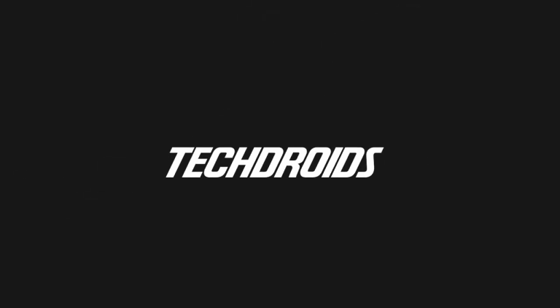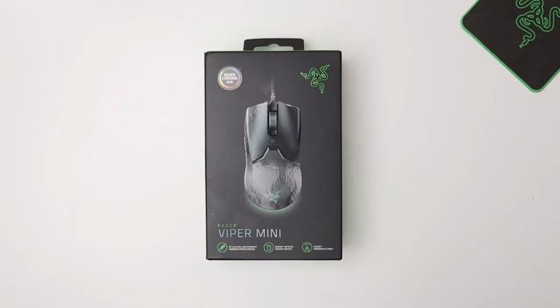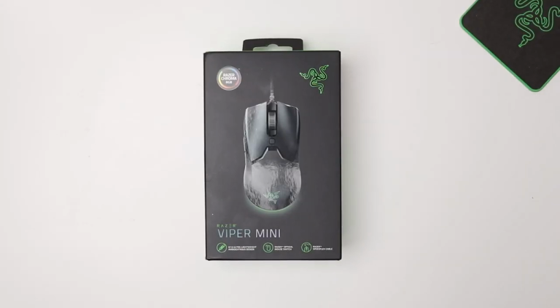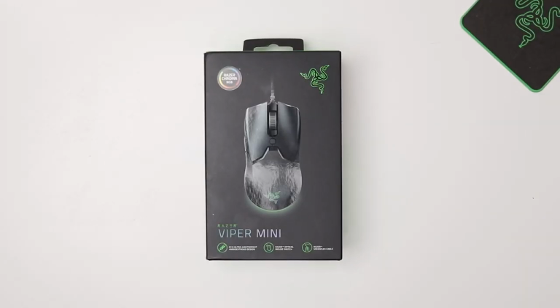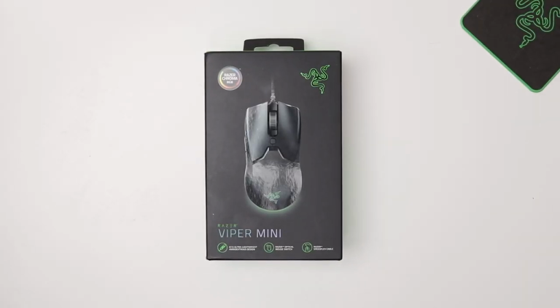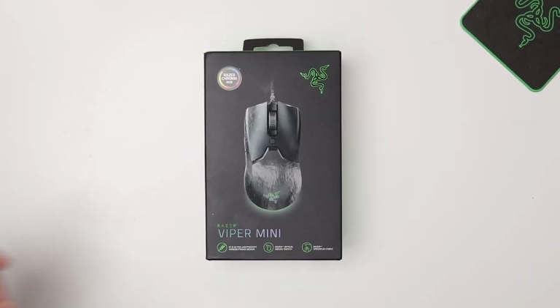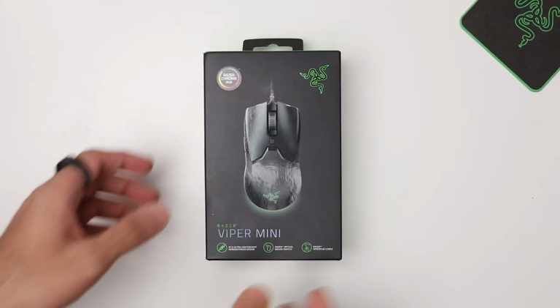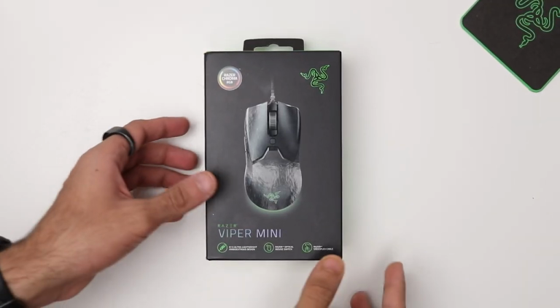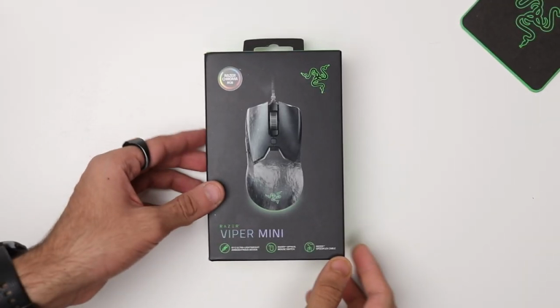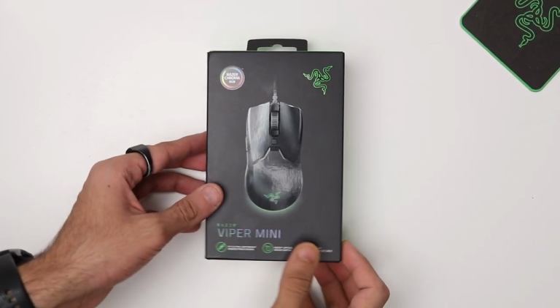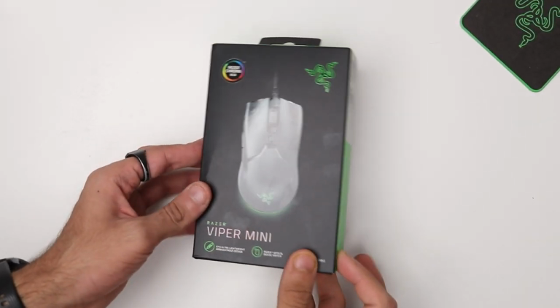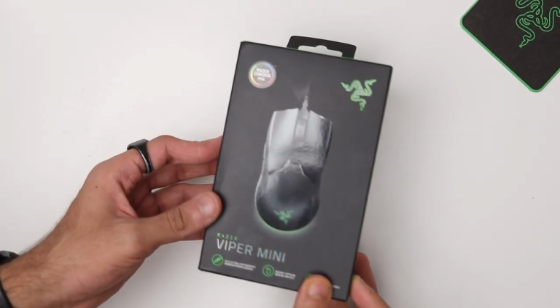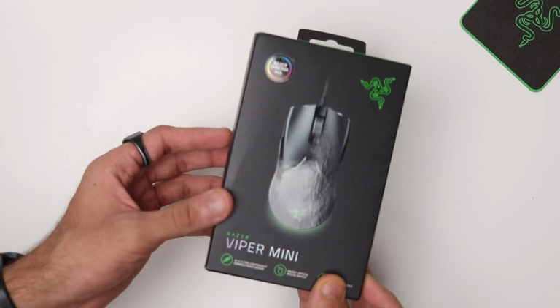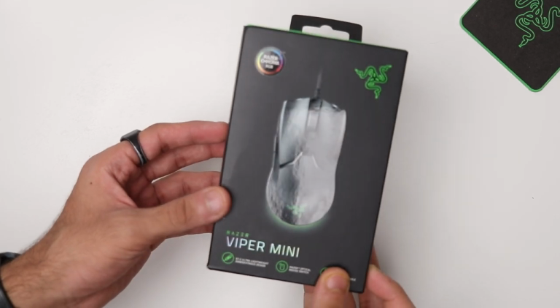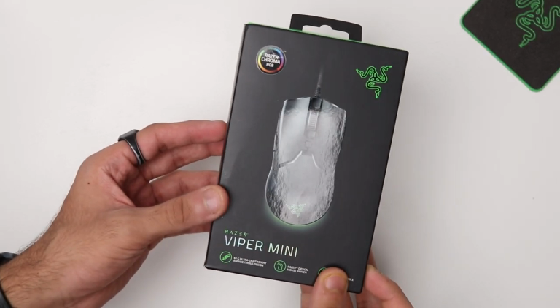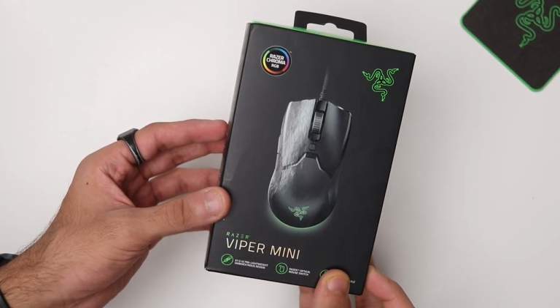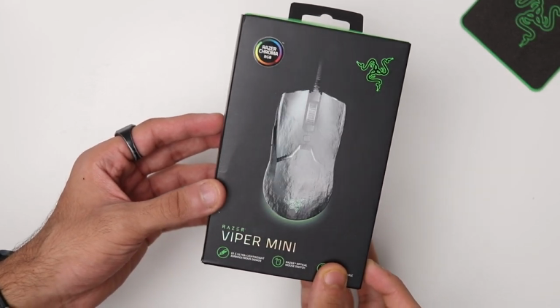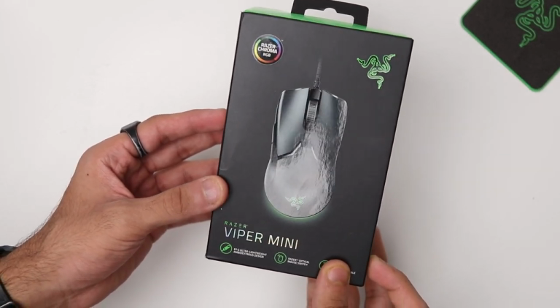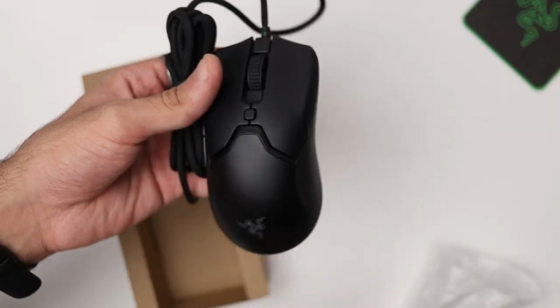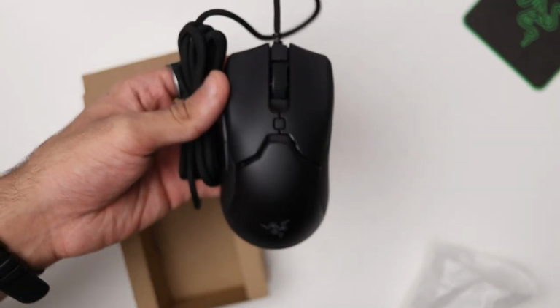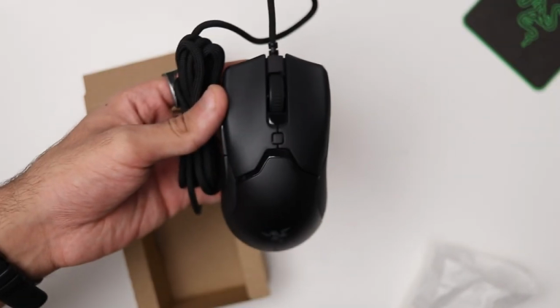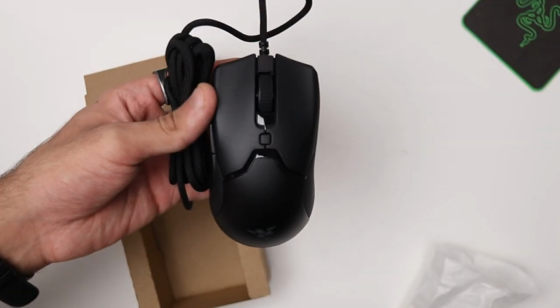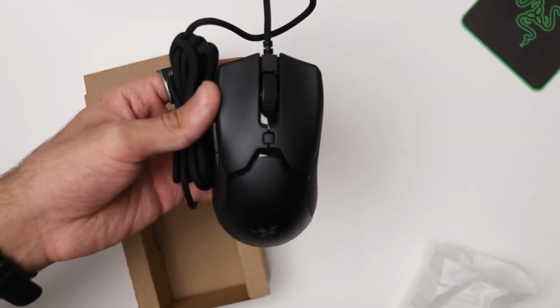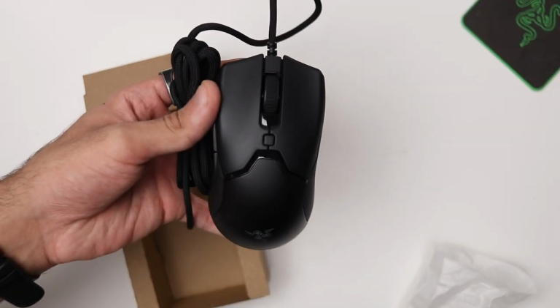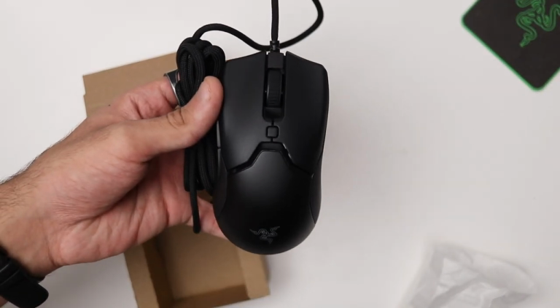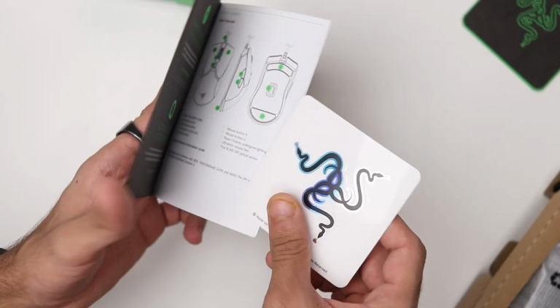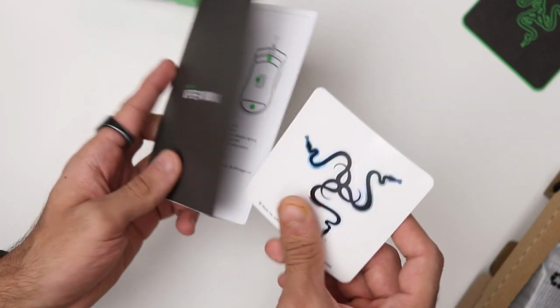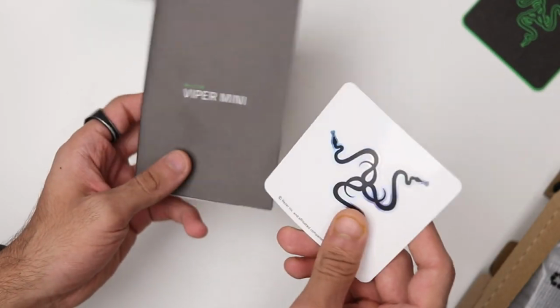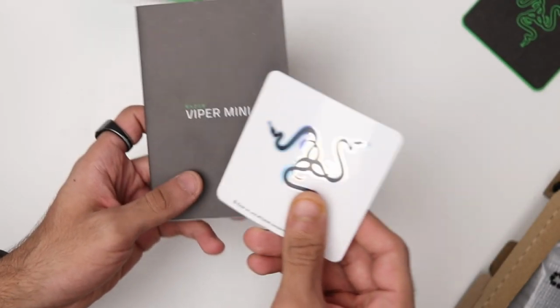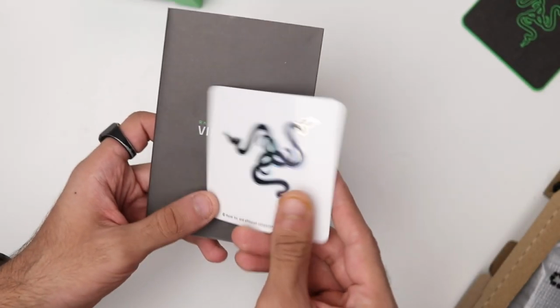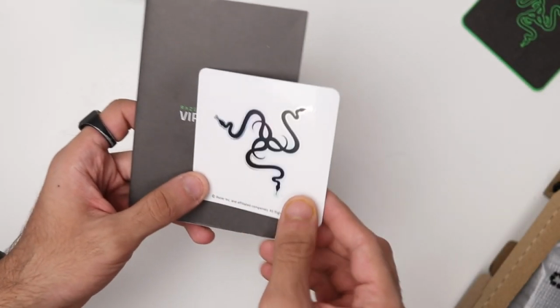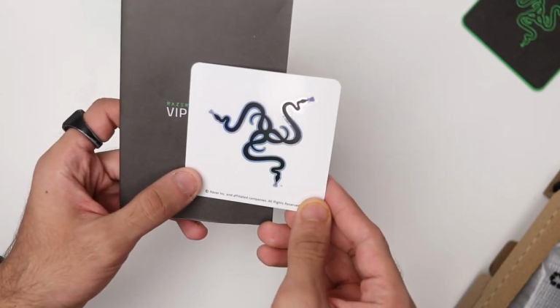The packaging on the Viper Mini is really straightforward. You have the signature Razer box. Inside you have the mouse itself, a user manual, and a Razer sticker.